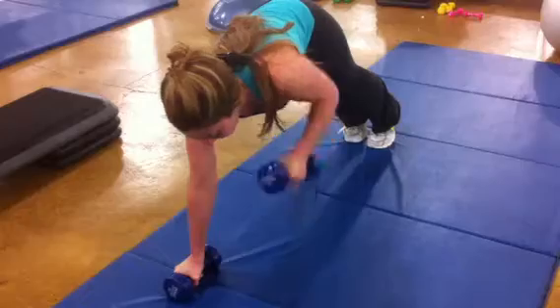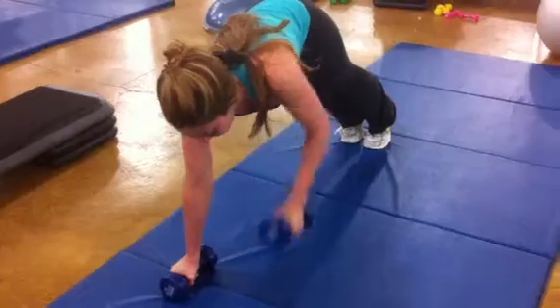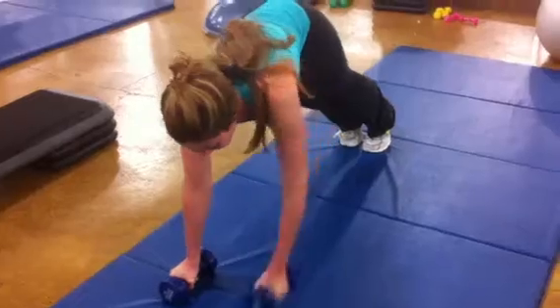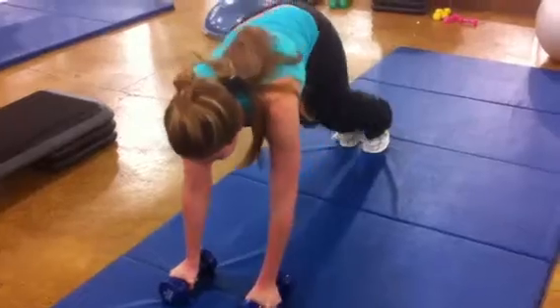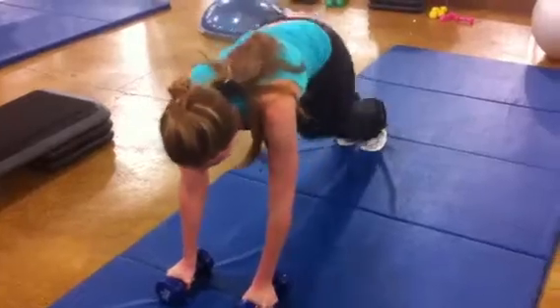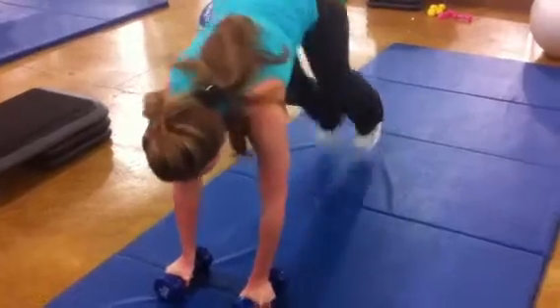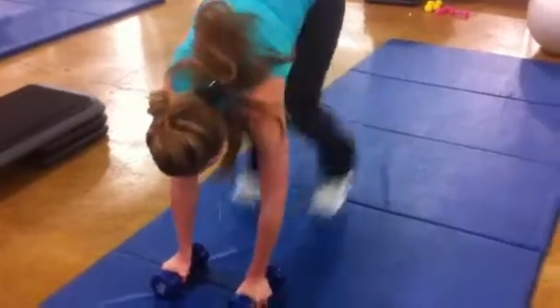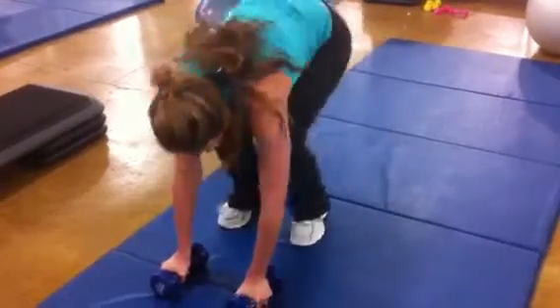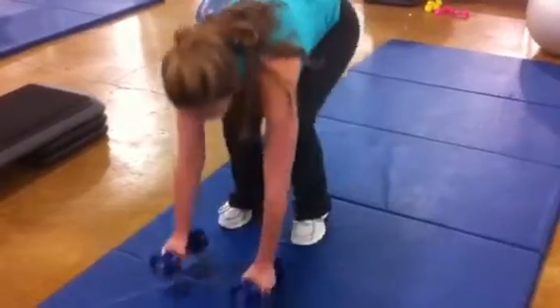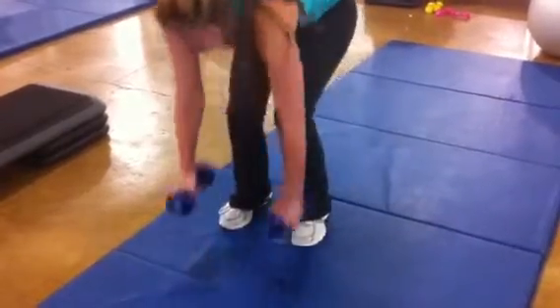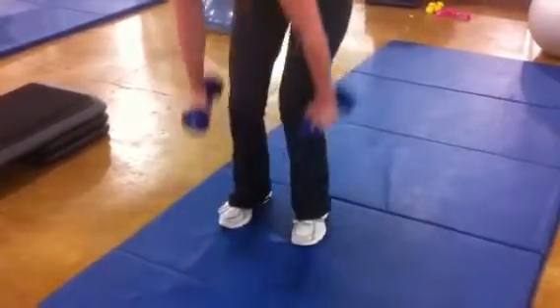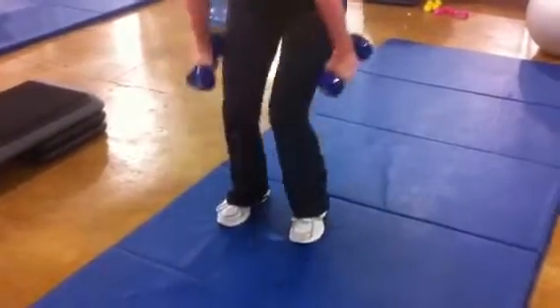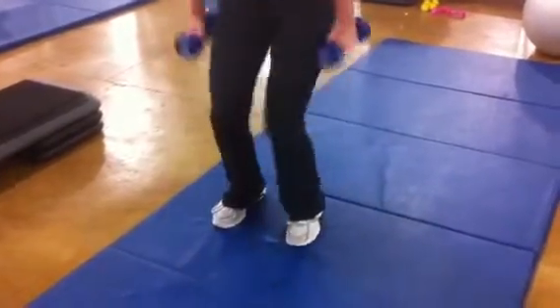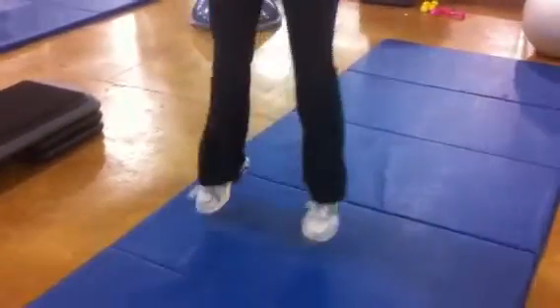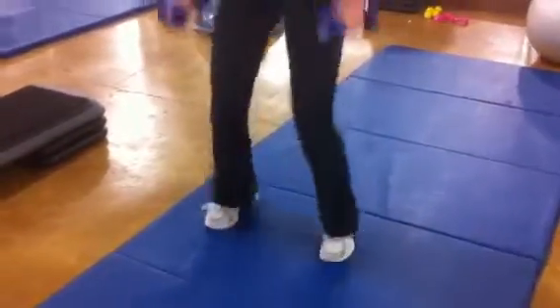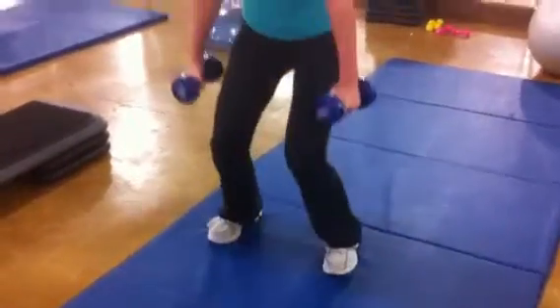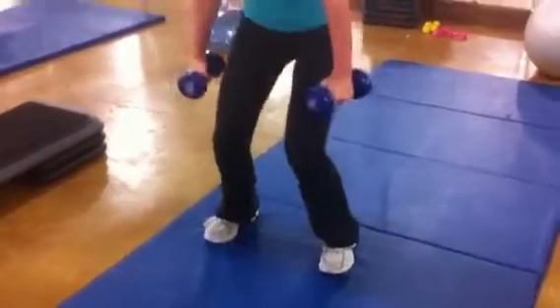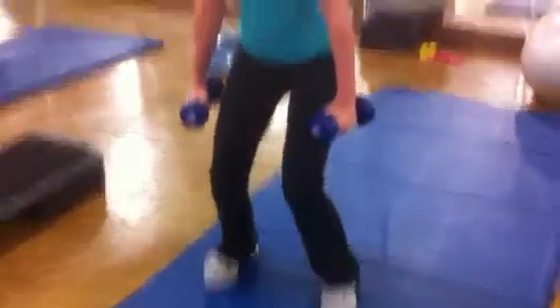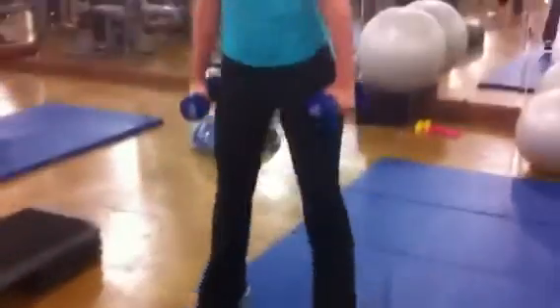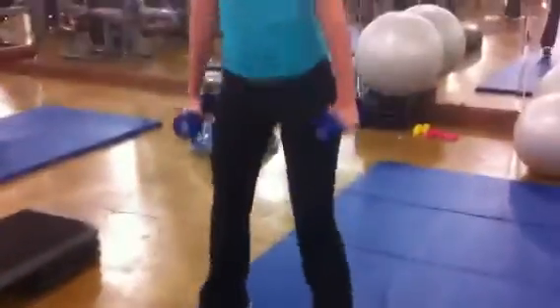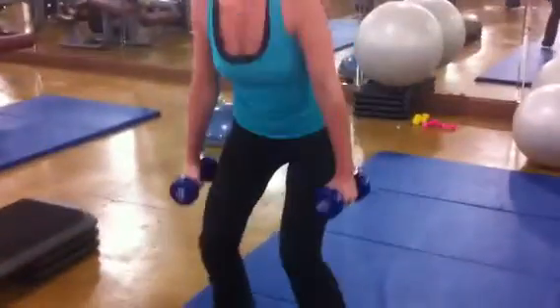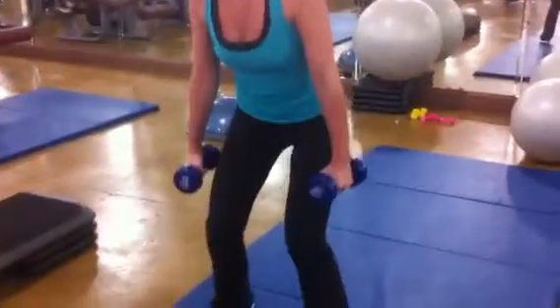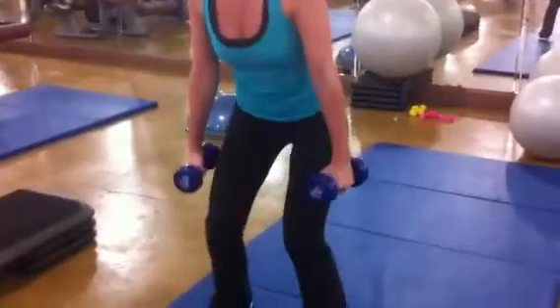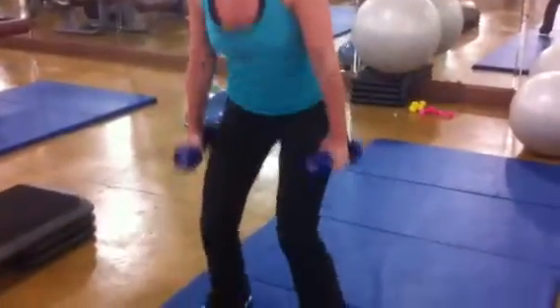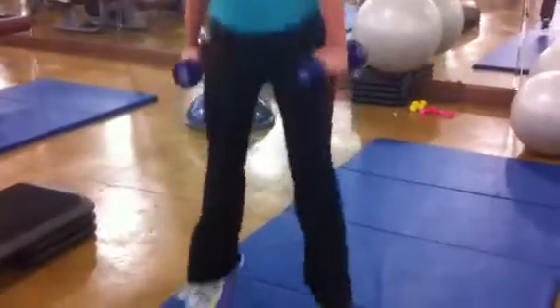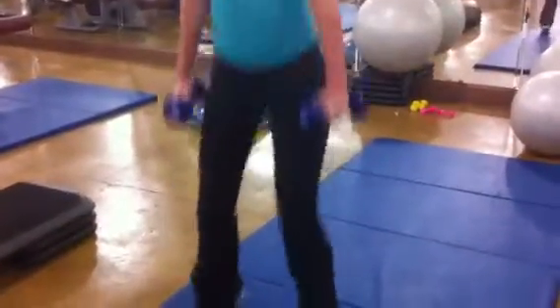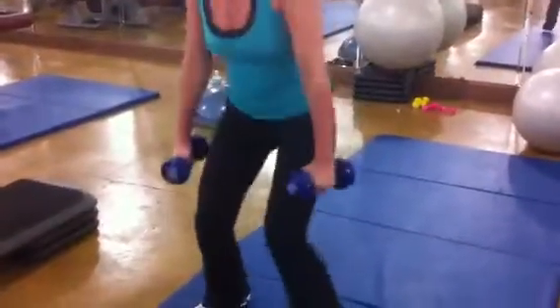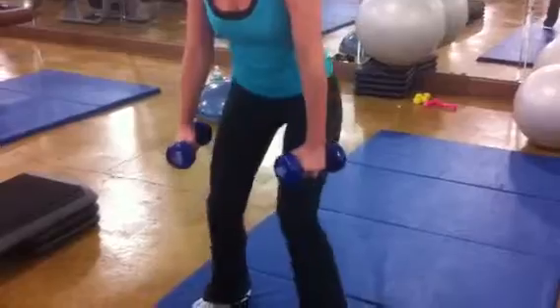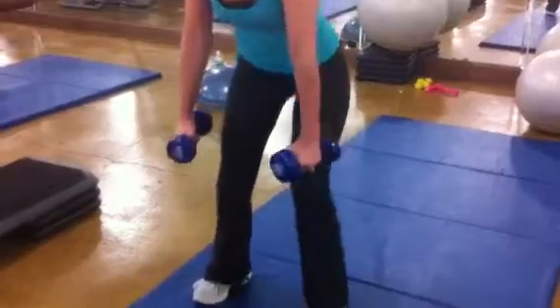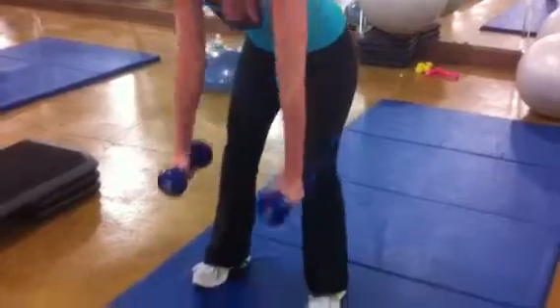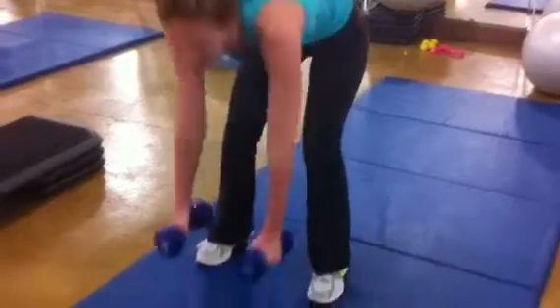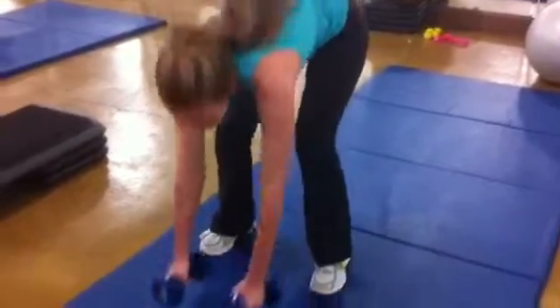Row left. Hop it up. One, two, three. Good.